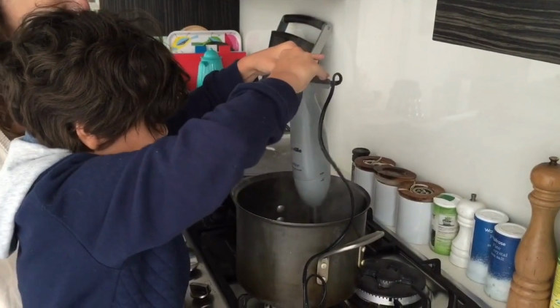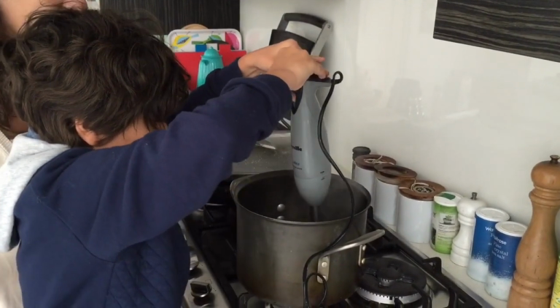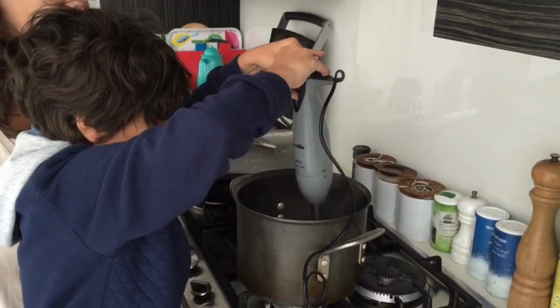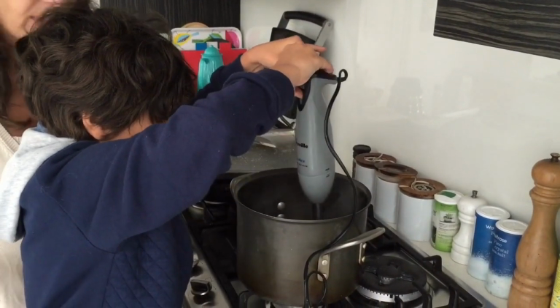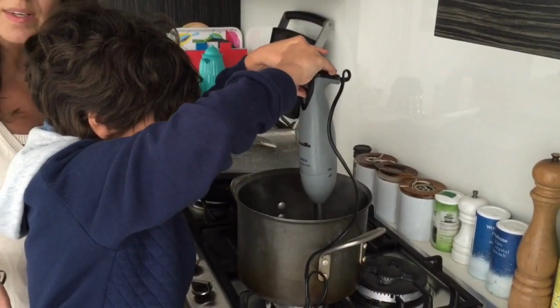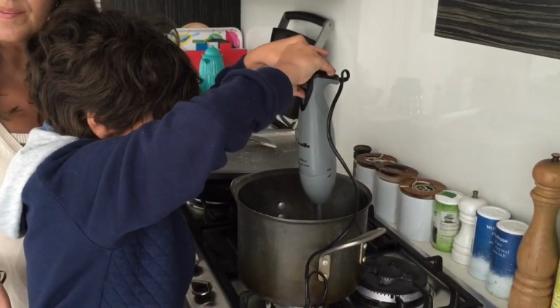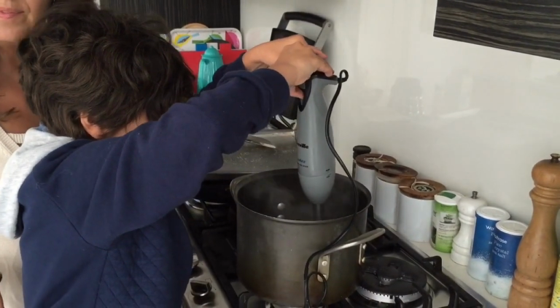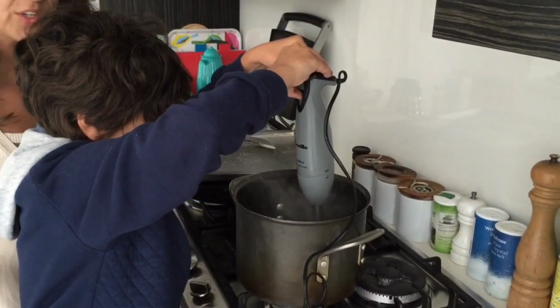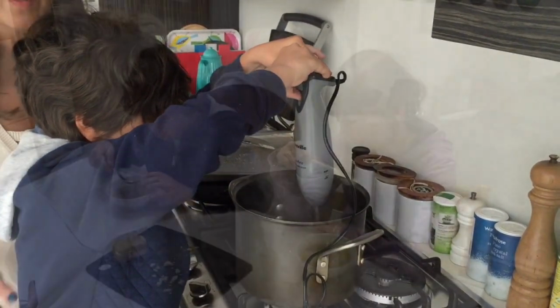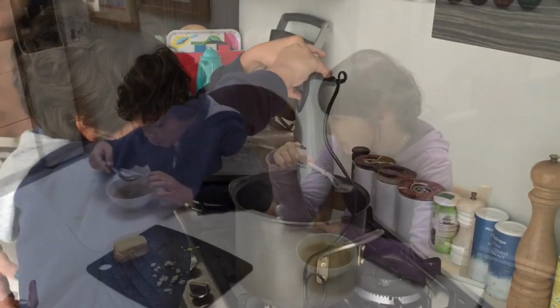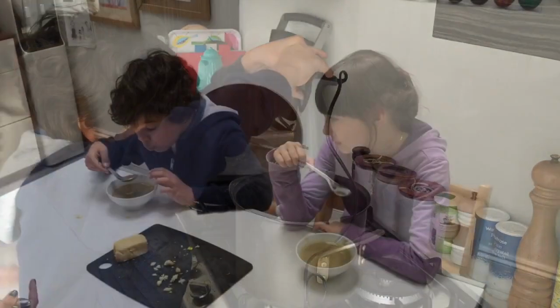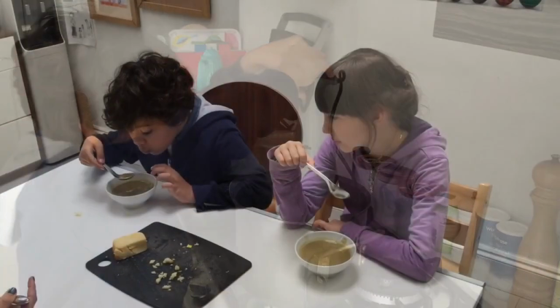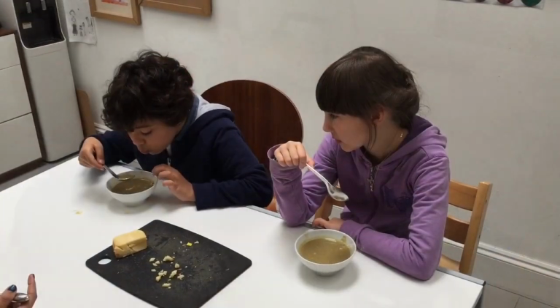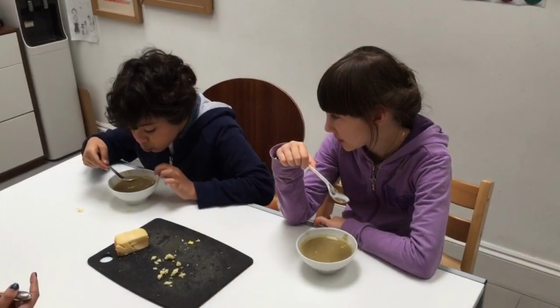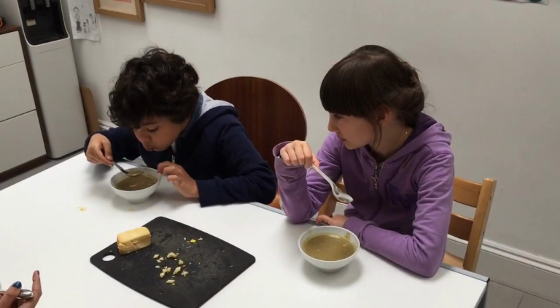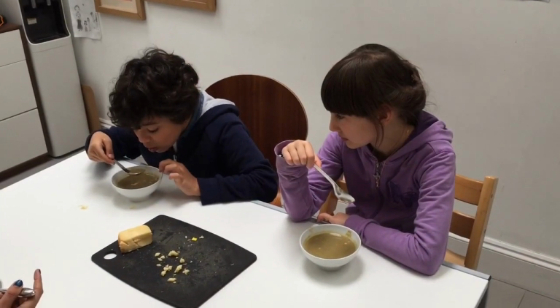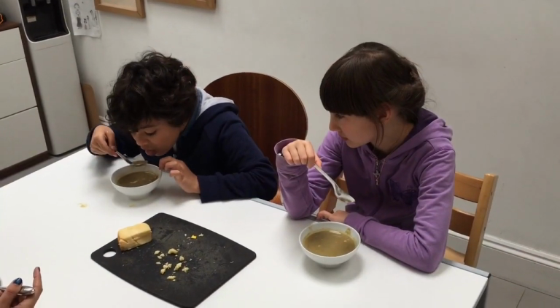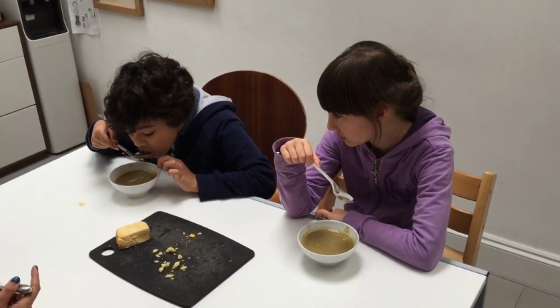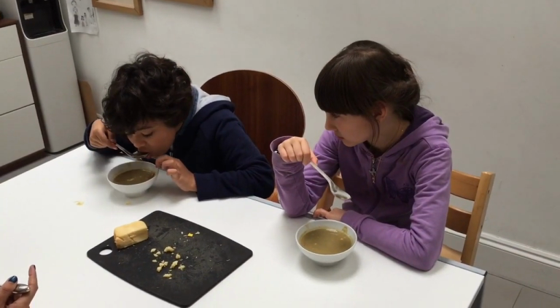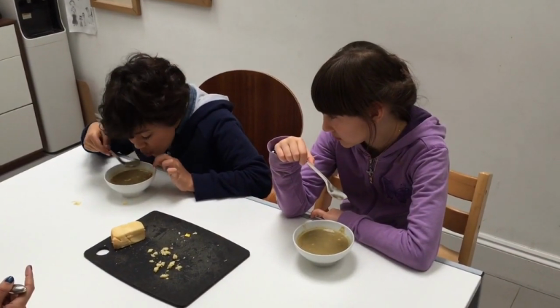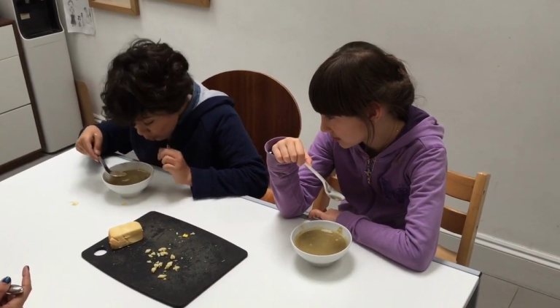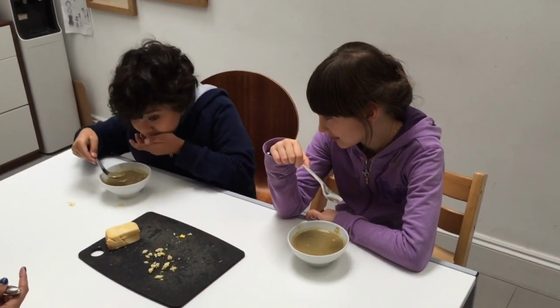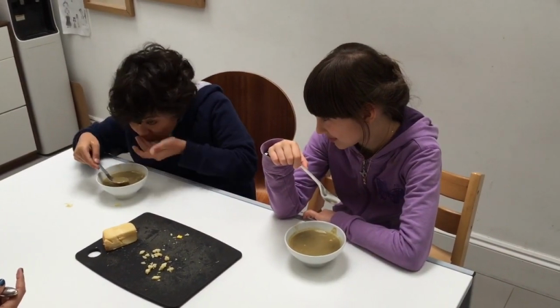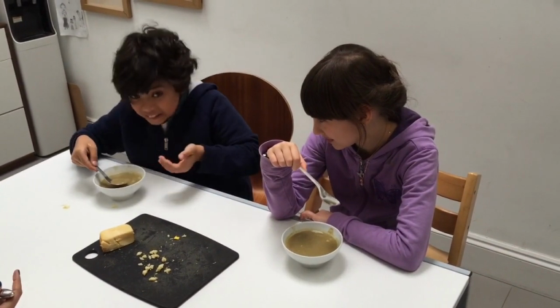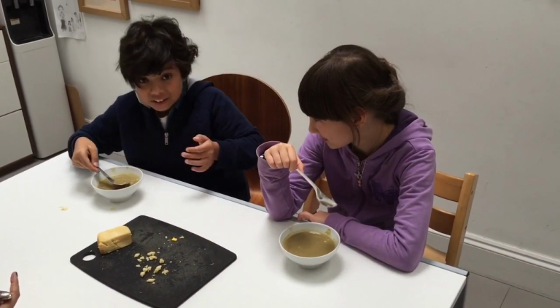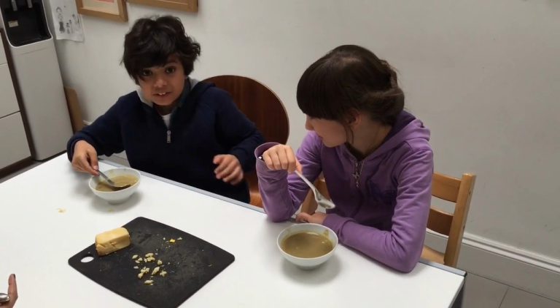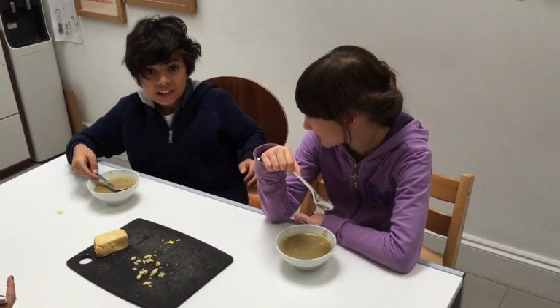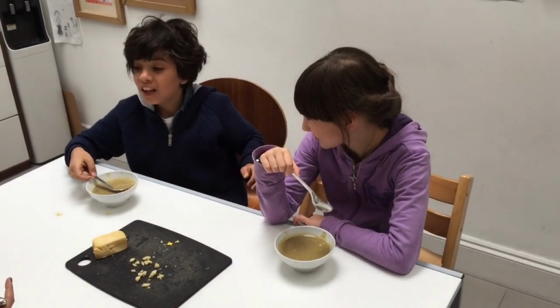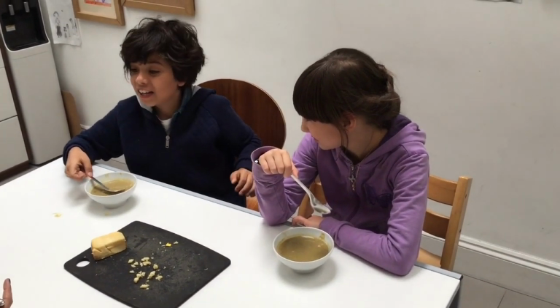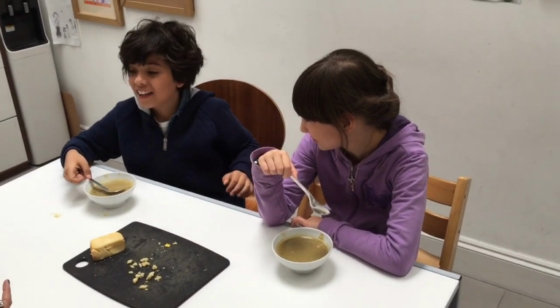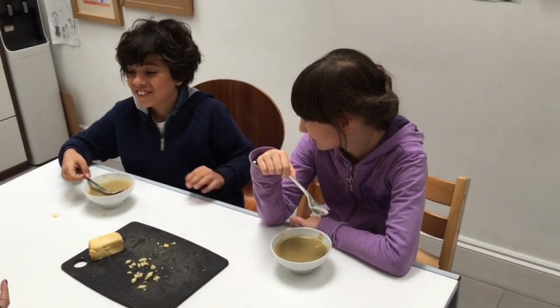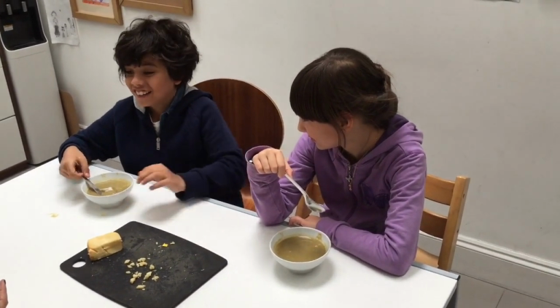I'm hungry. I'm hungry. Okay, yeah, that's nice.